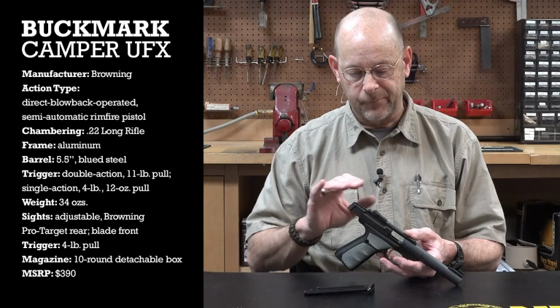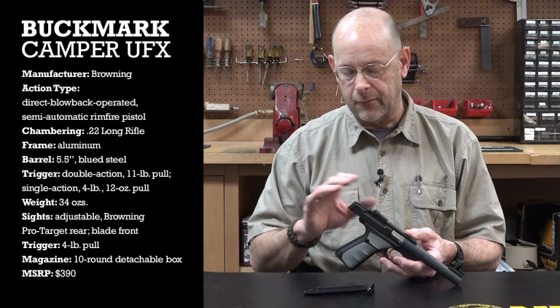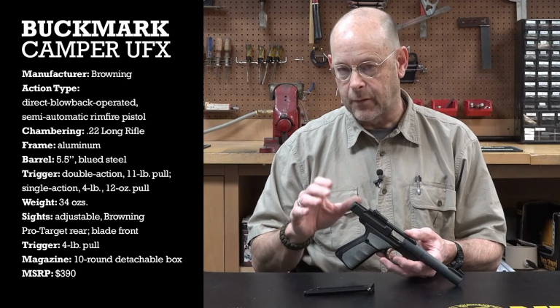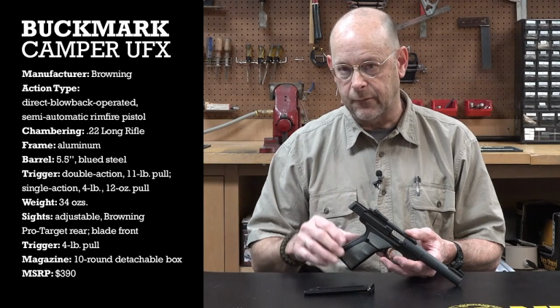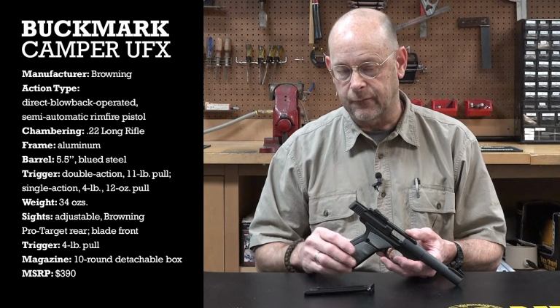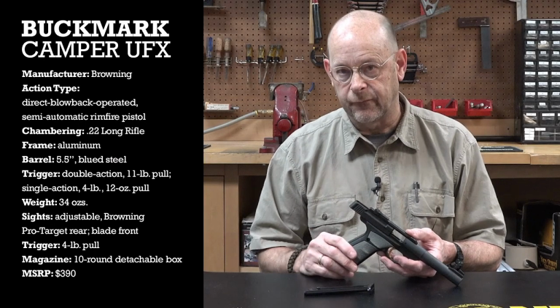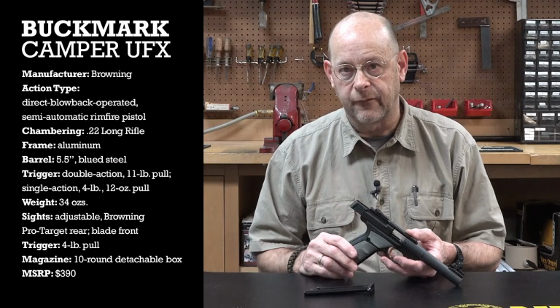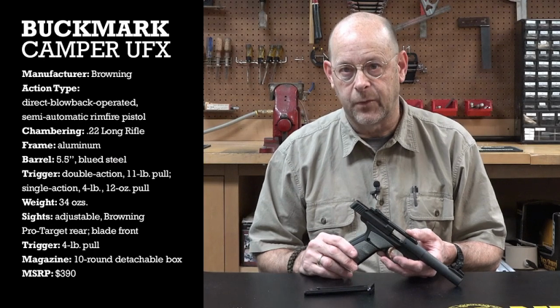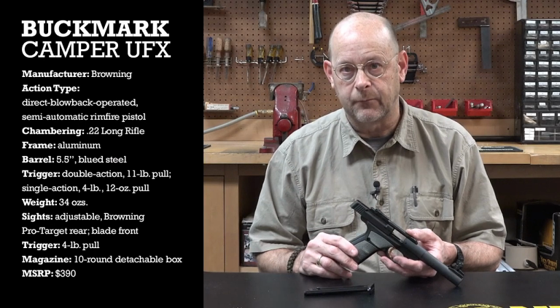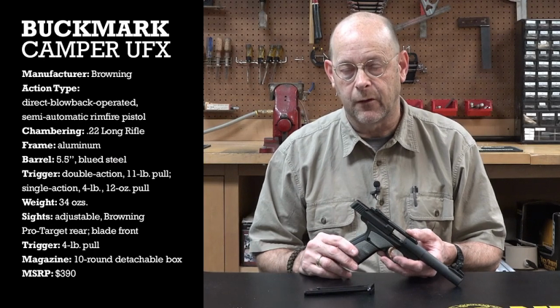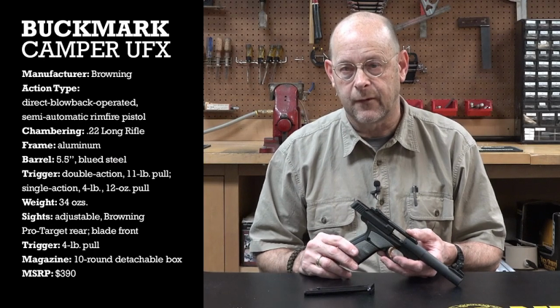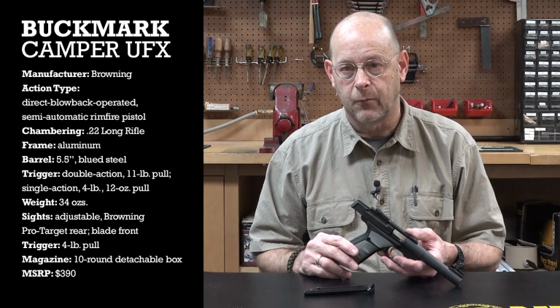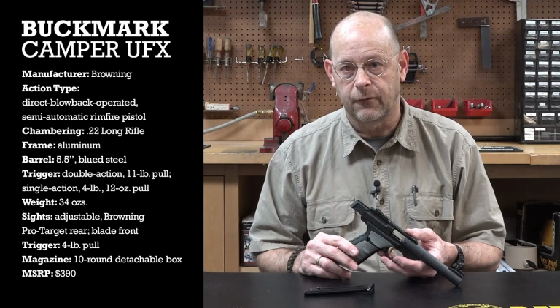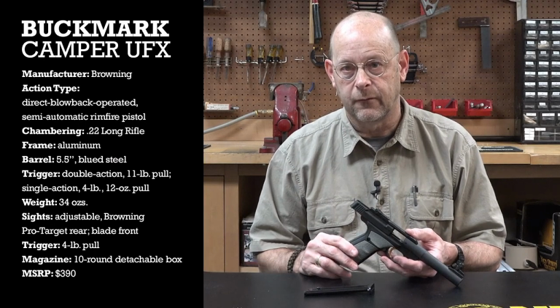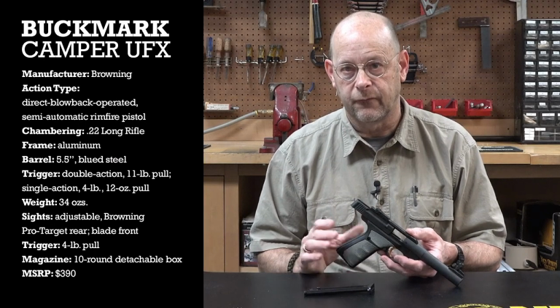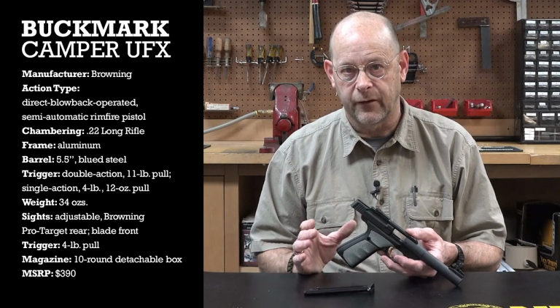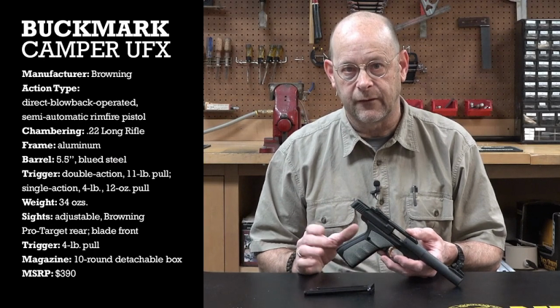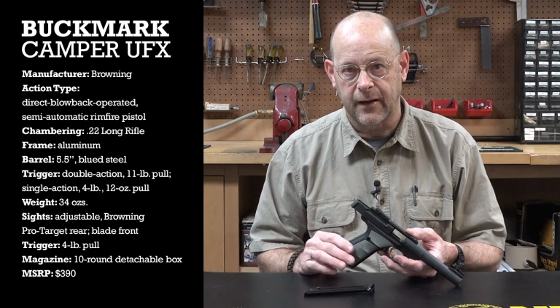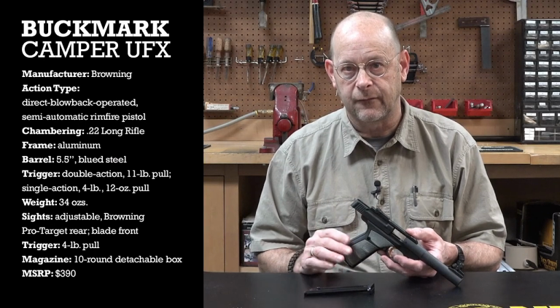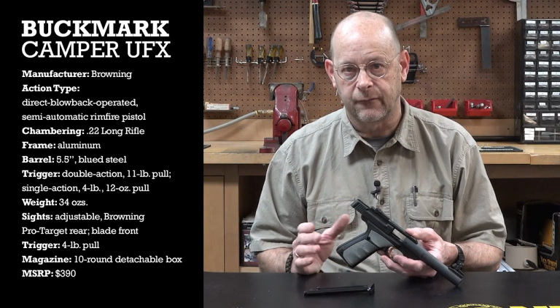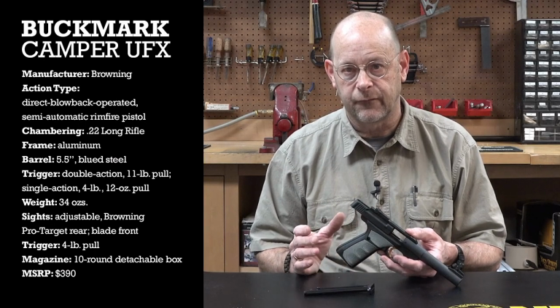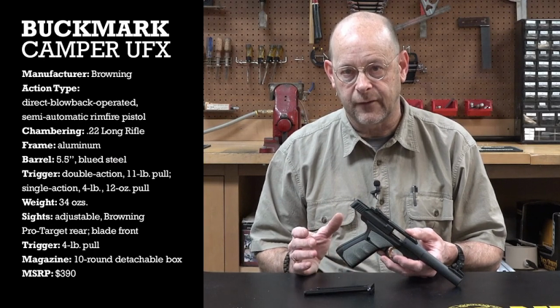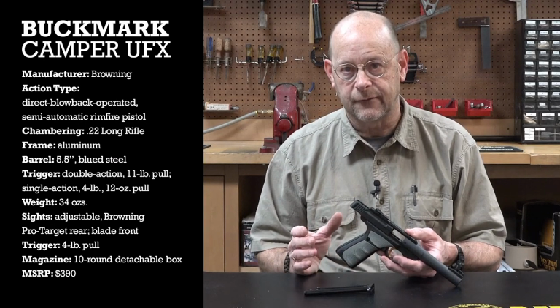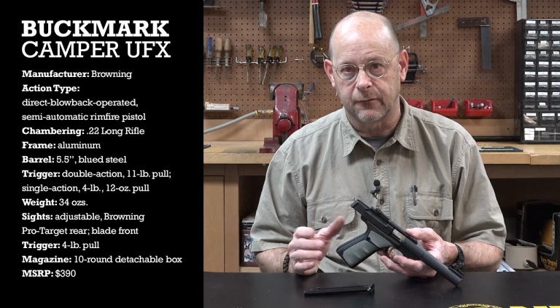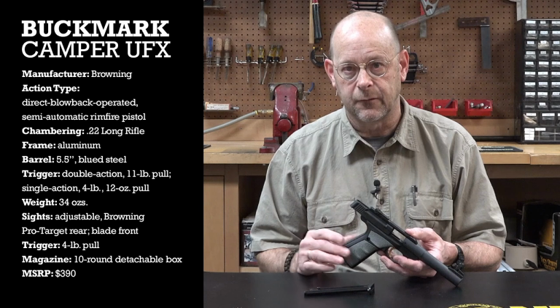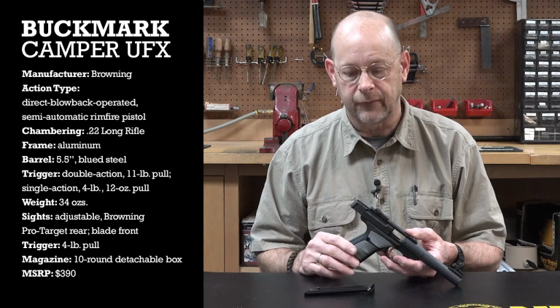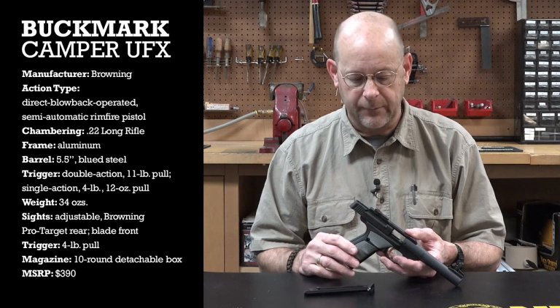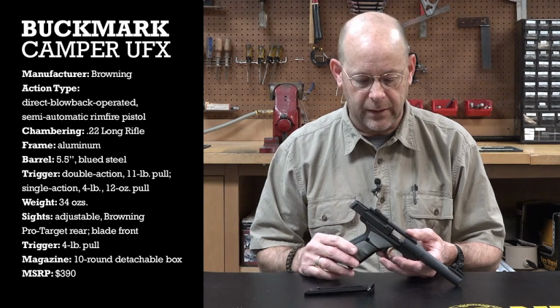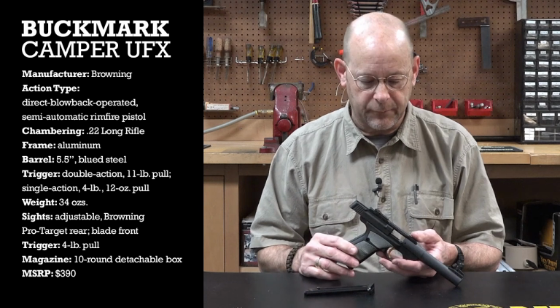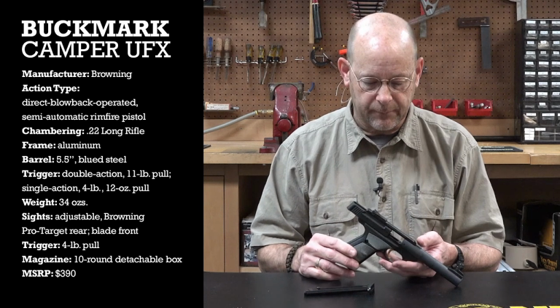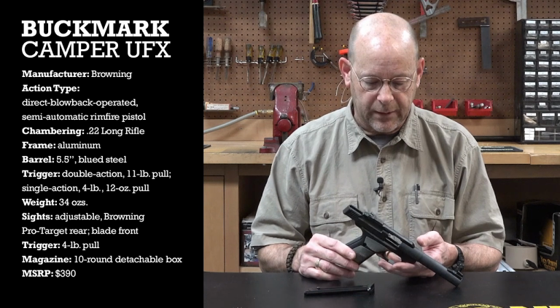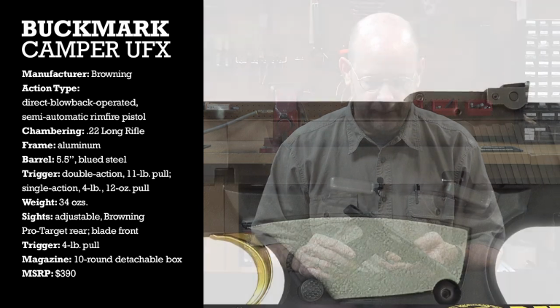Other models of Buckmarks come with various kinds of sights, including fiber optic pipes.